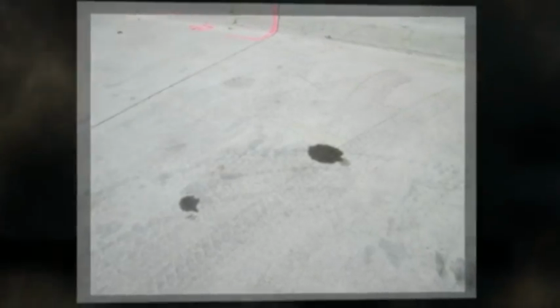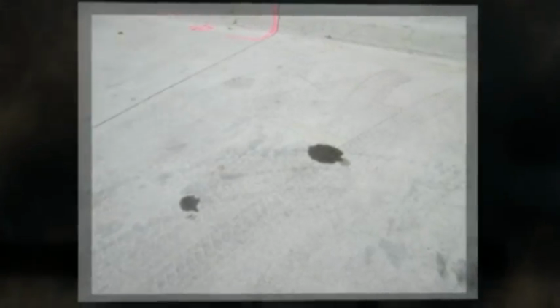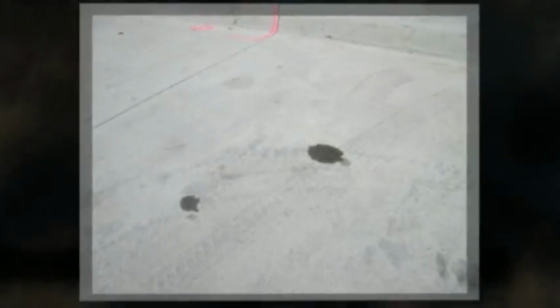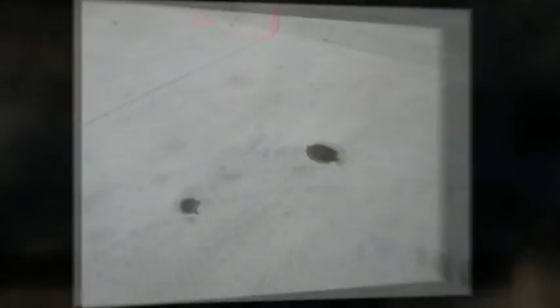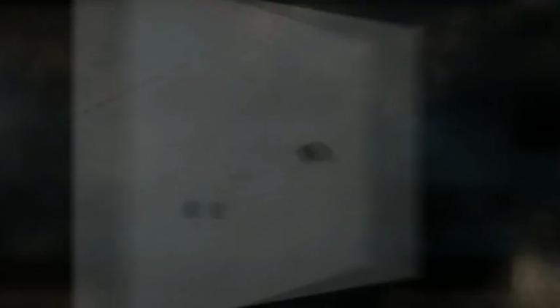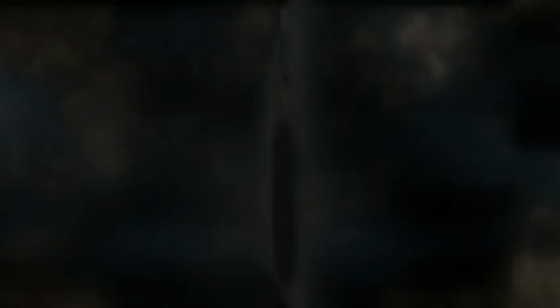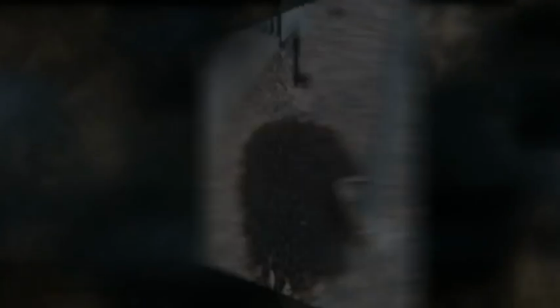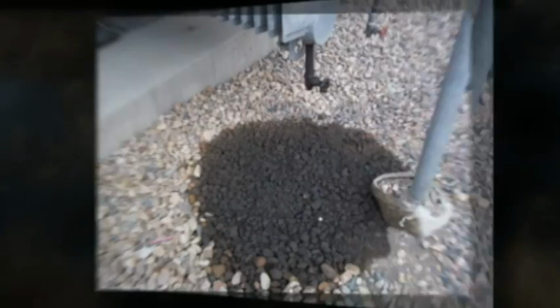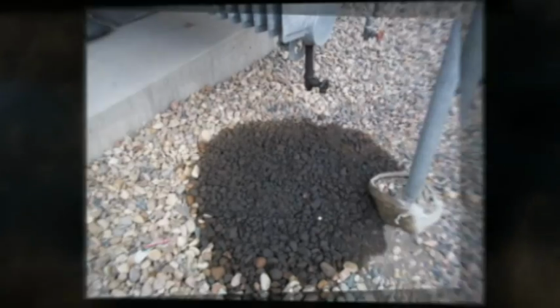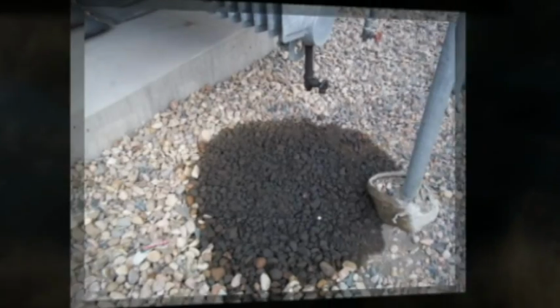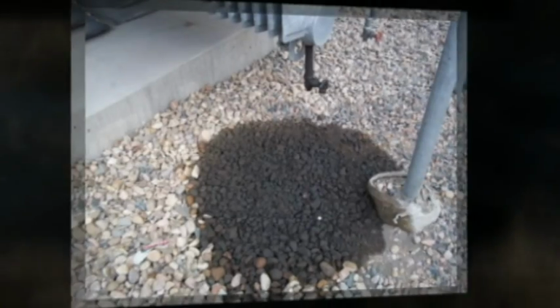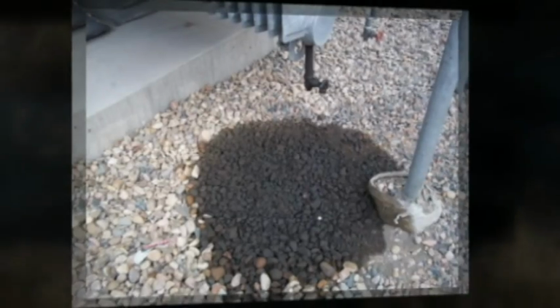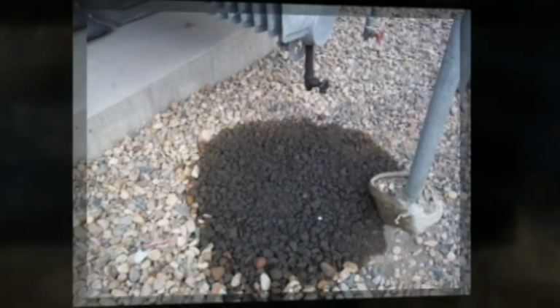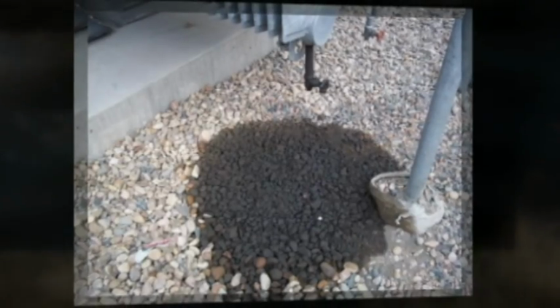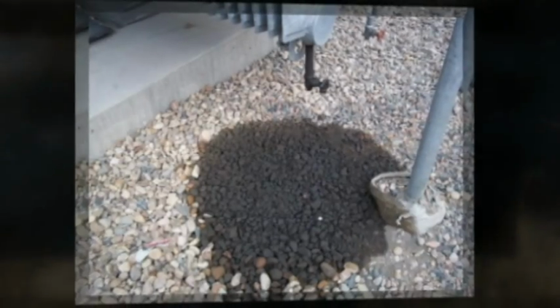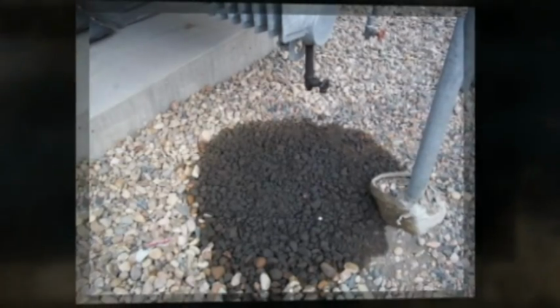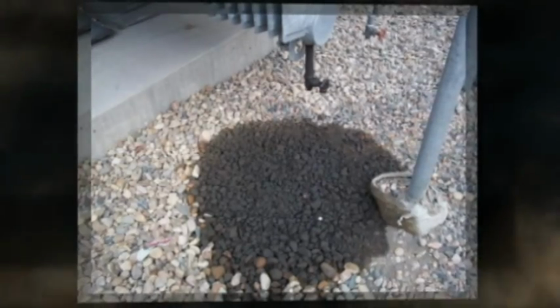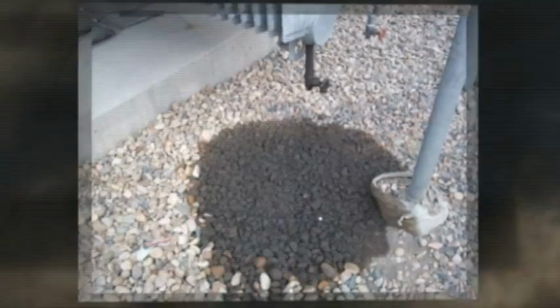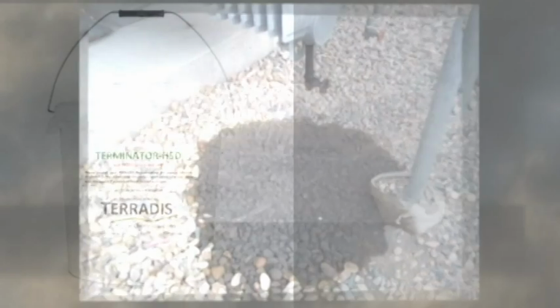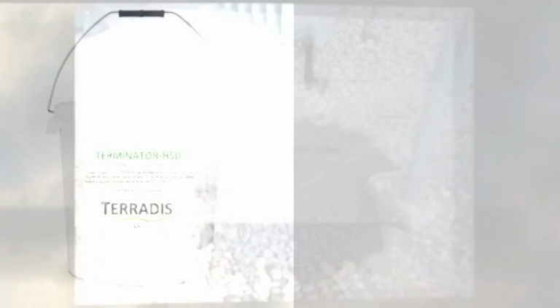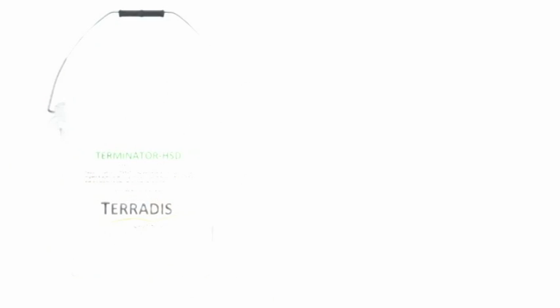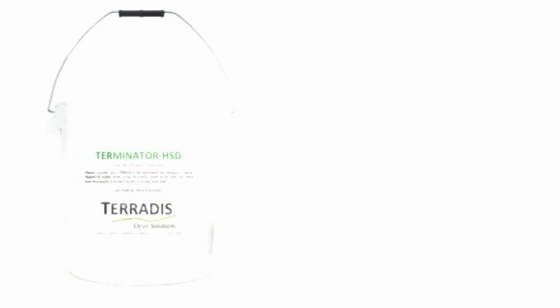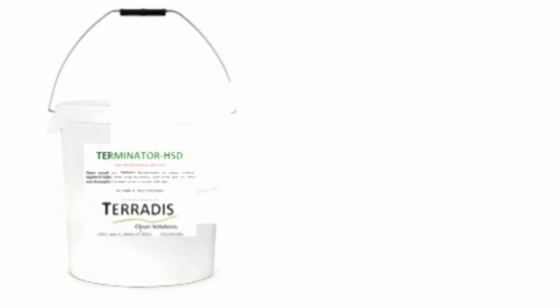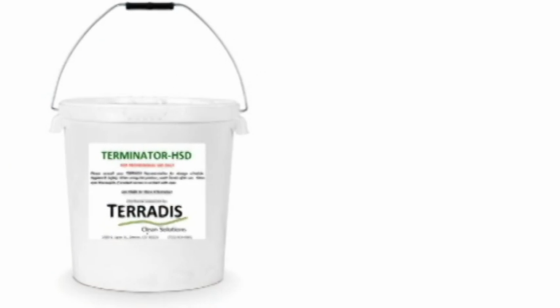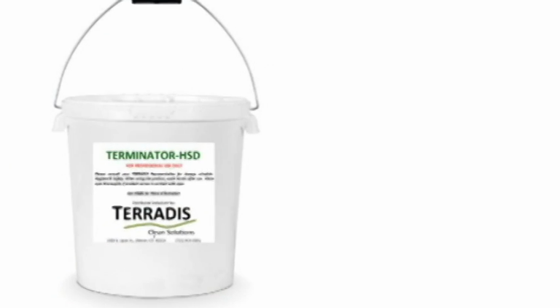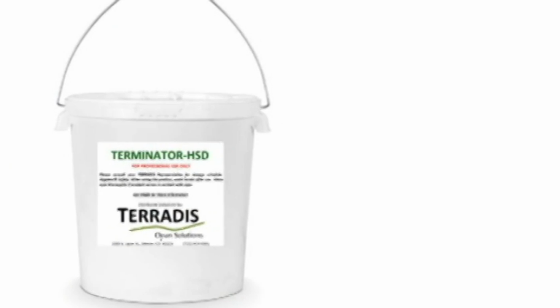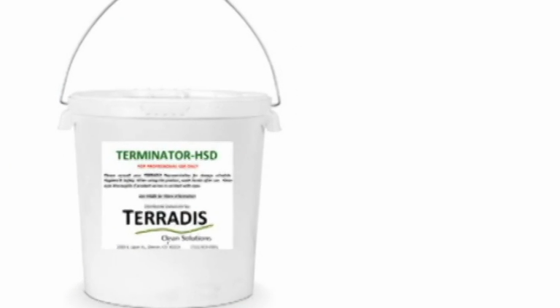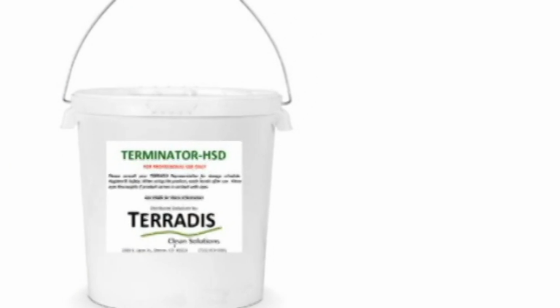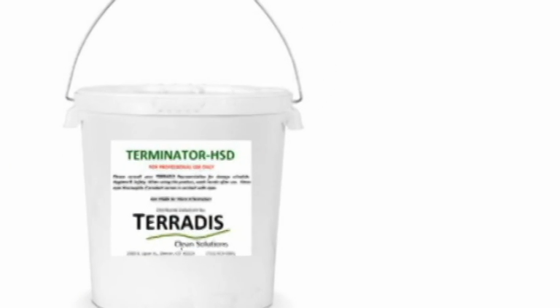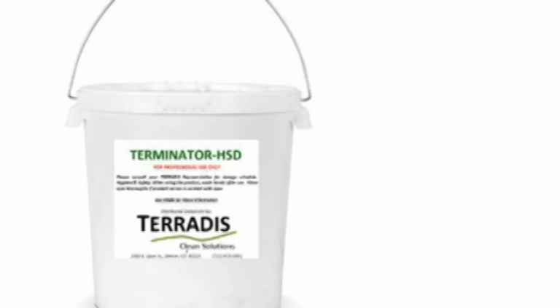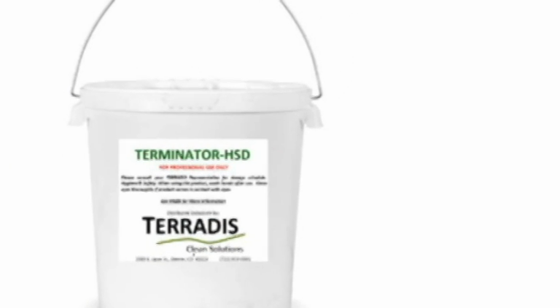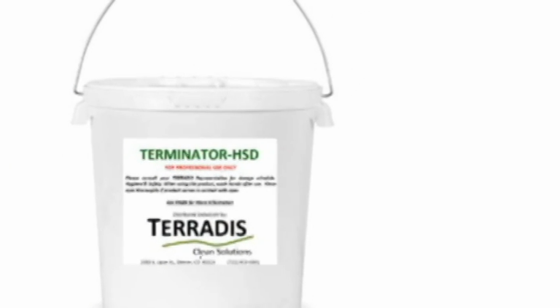Think again. At Terridis, we have the perfect solution, and it is called Terminator HSD.